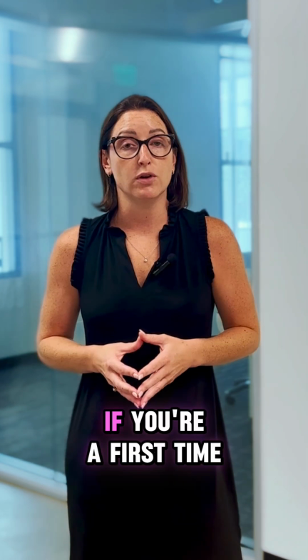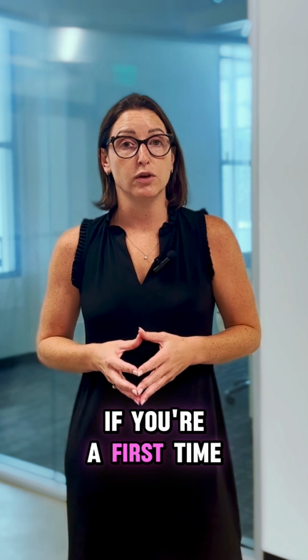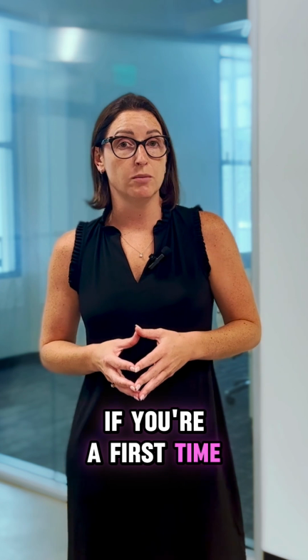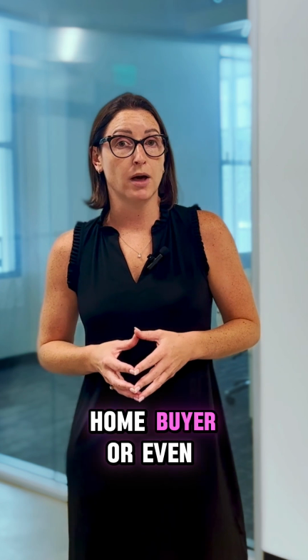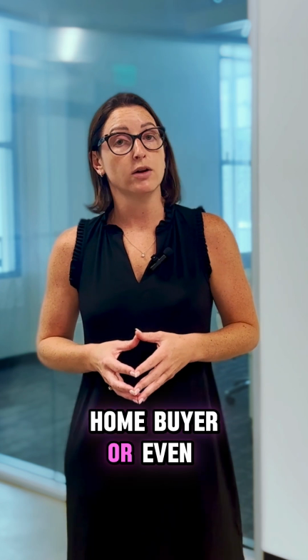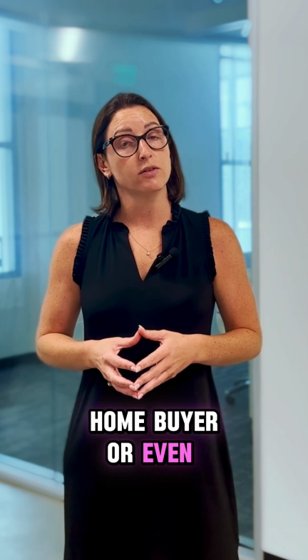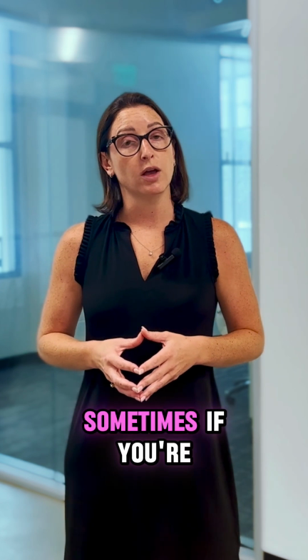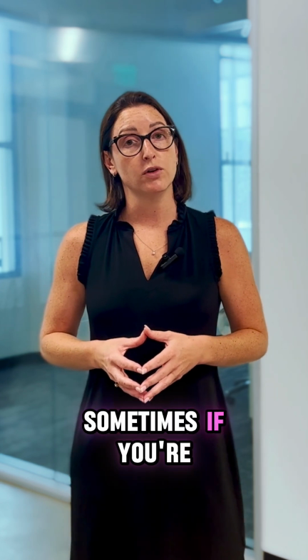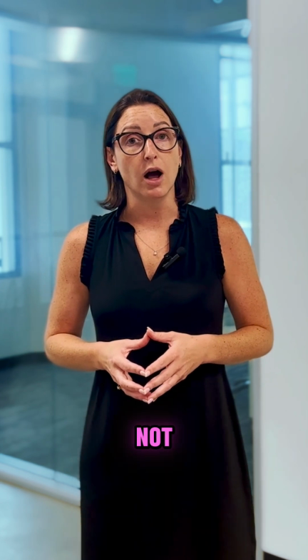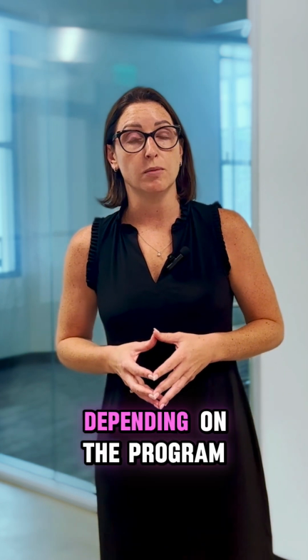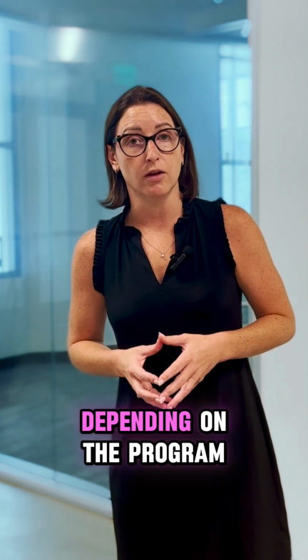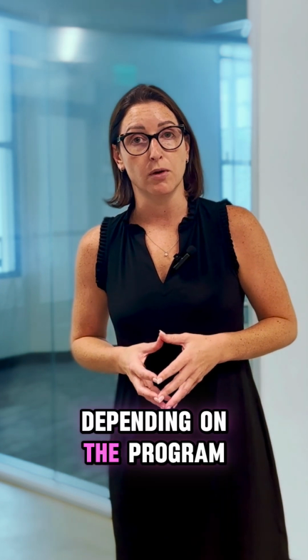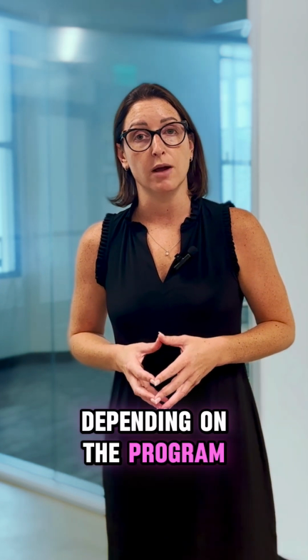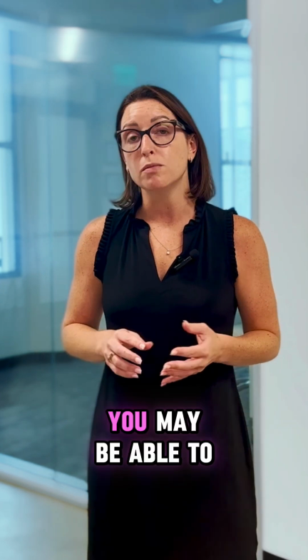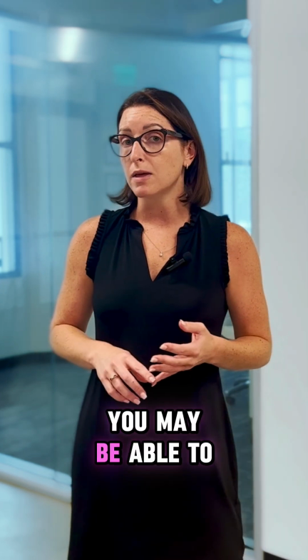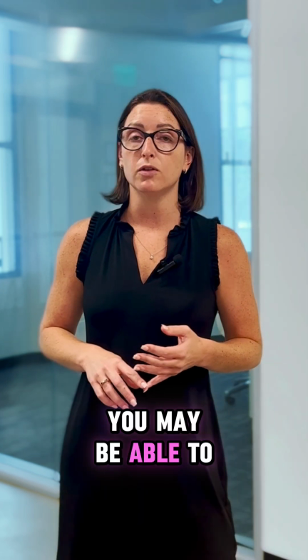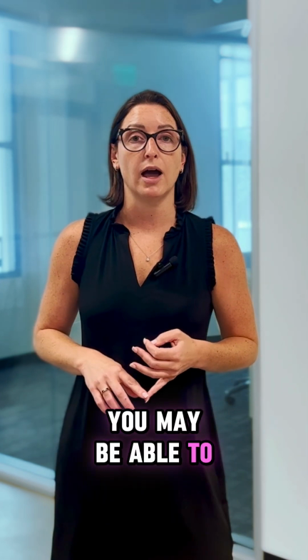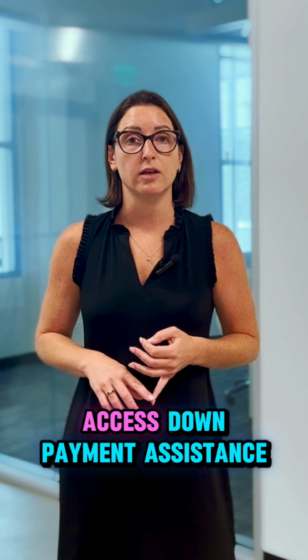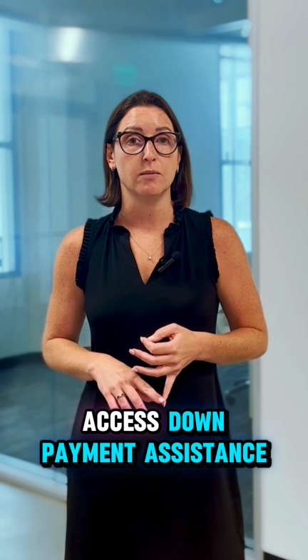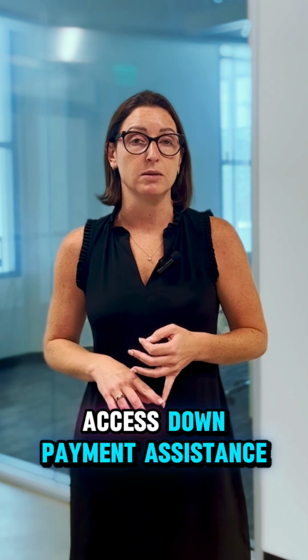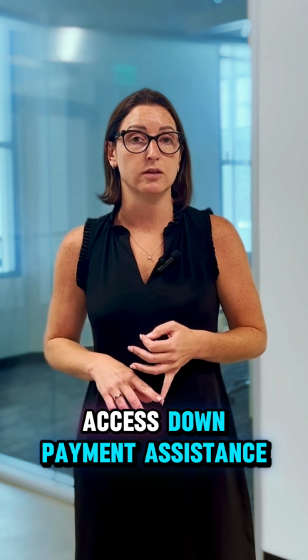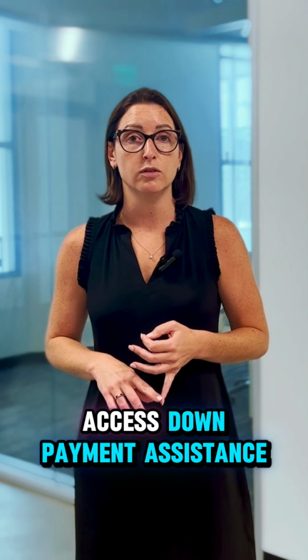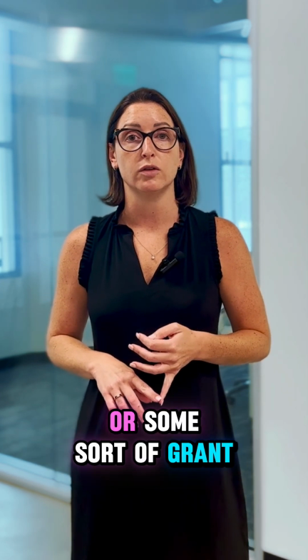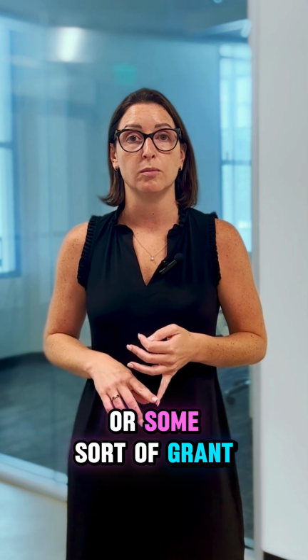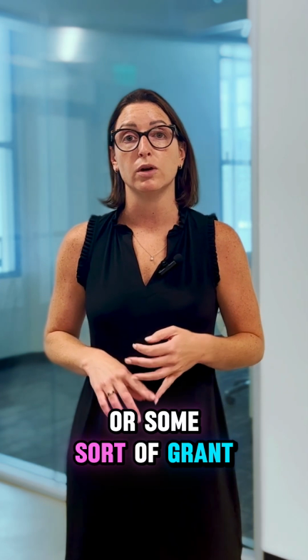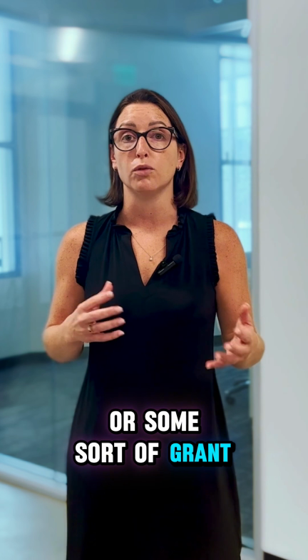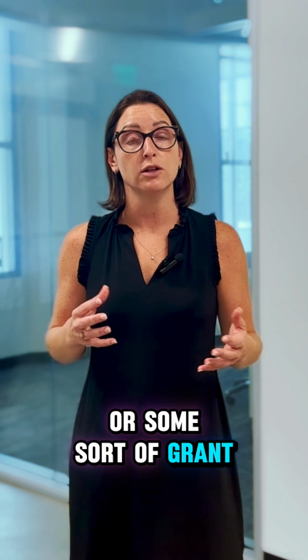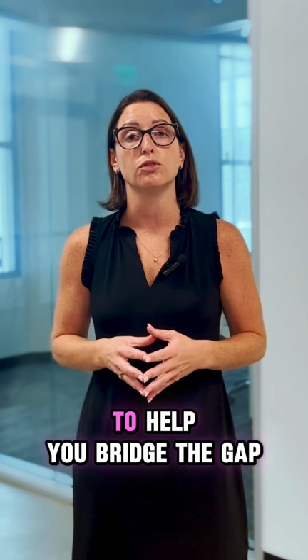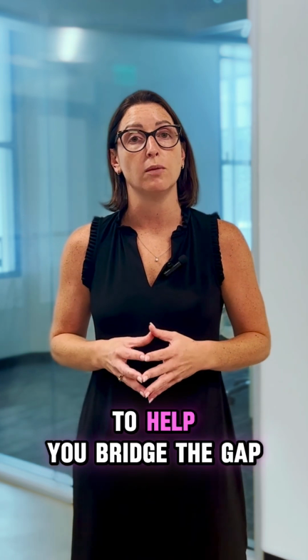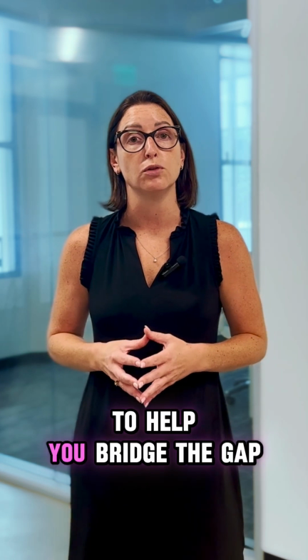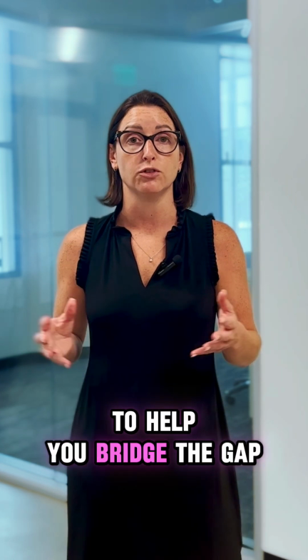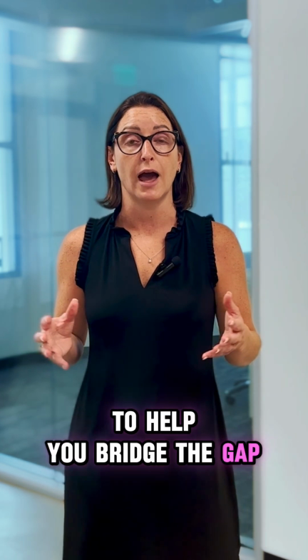If you're a first-time home buyer, or even sometimes if you're not, depending on the program, you may be able to access down payment assistance or some sort of grant to help you bridge the gap.